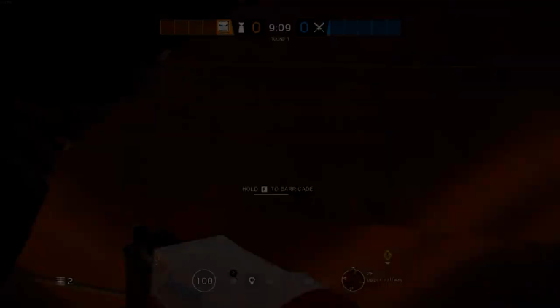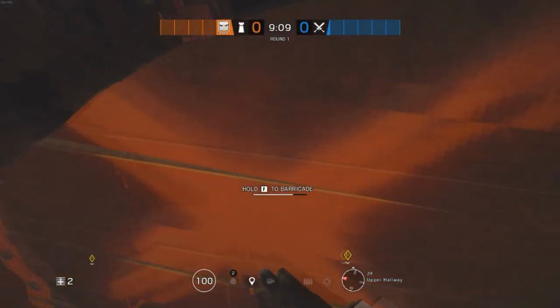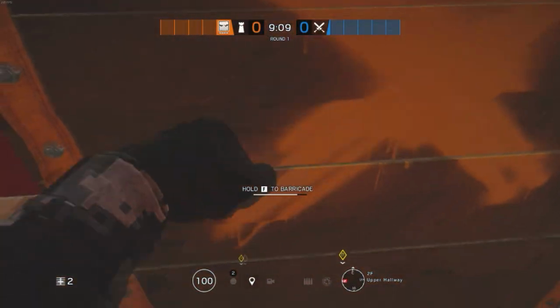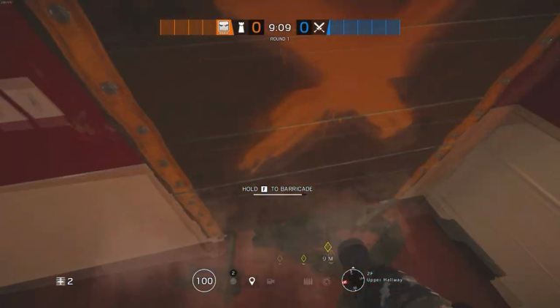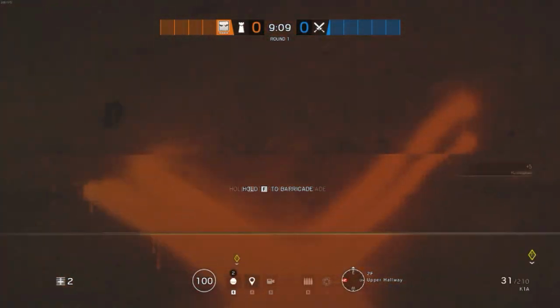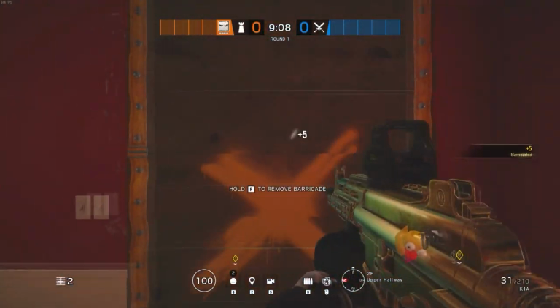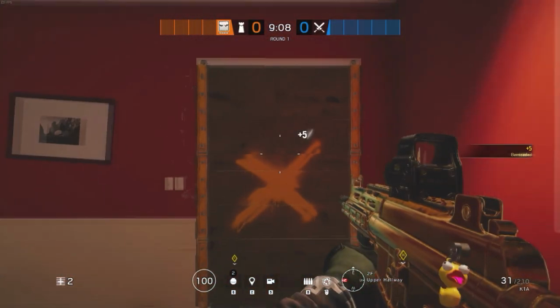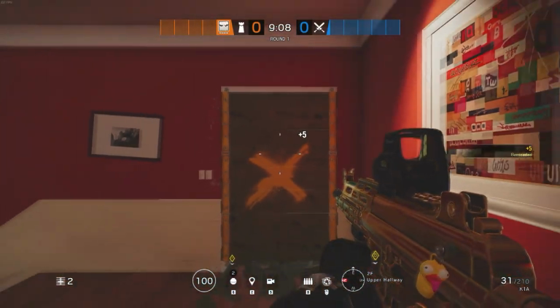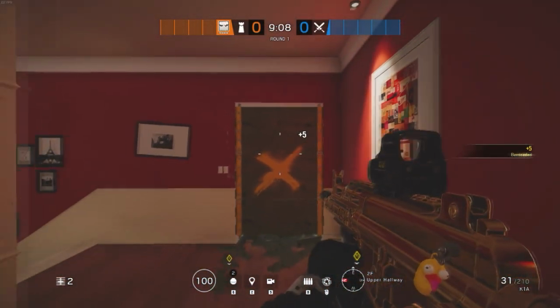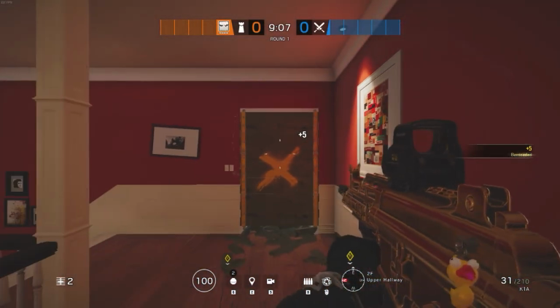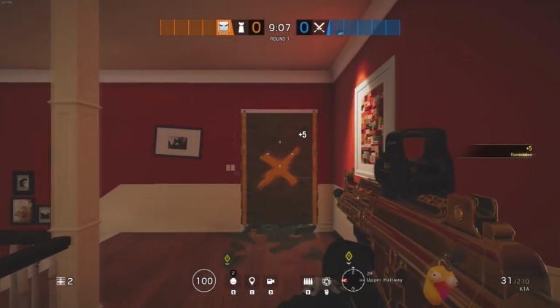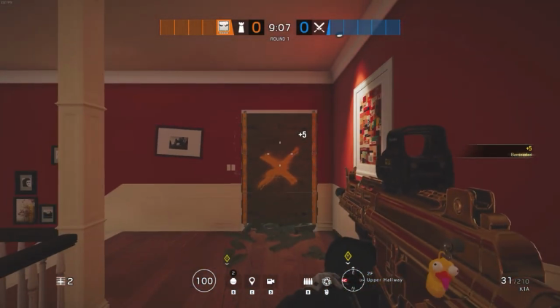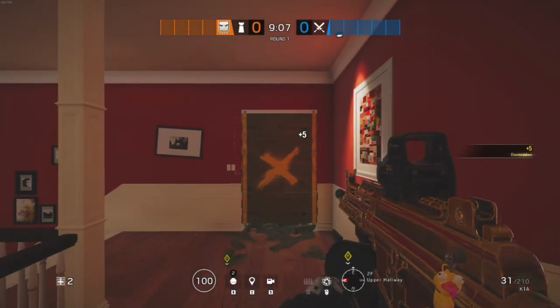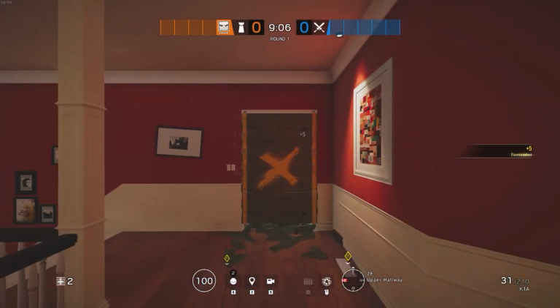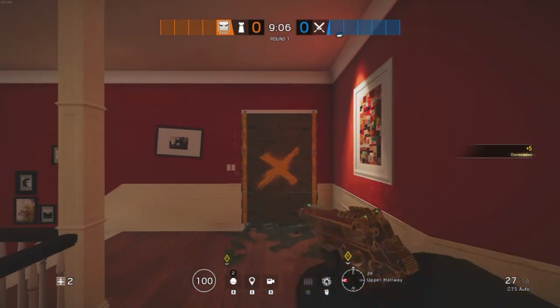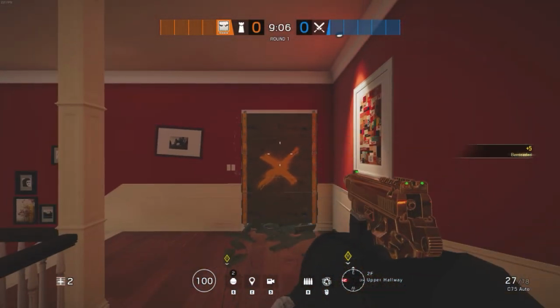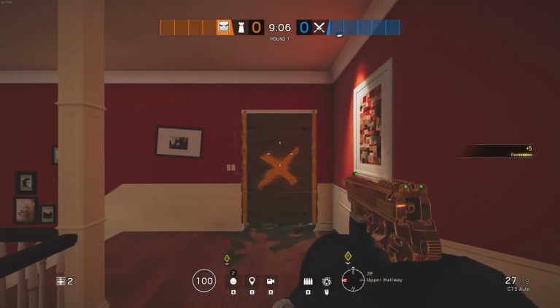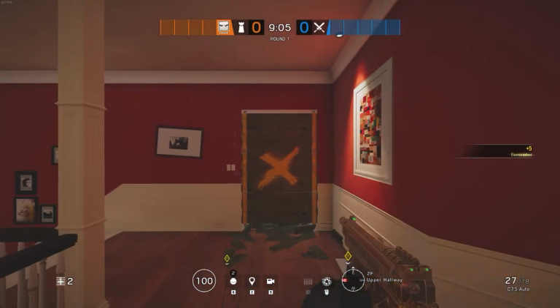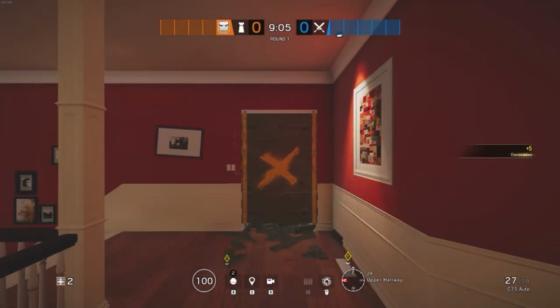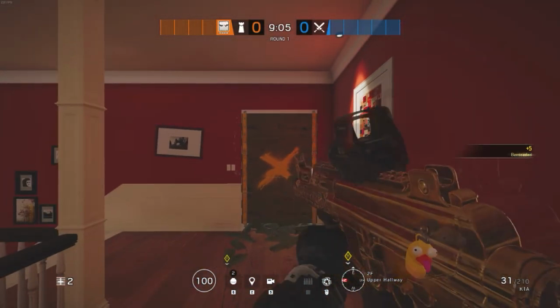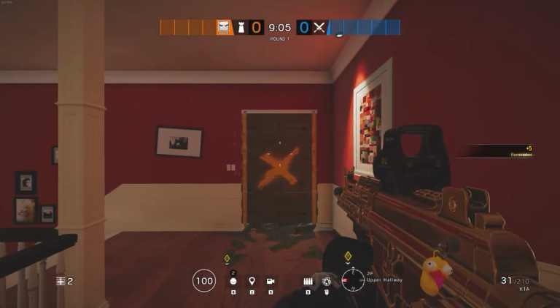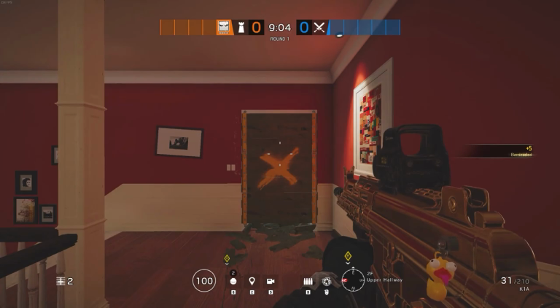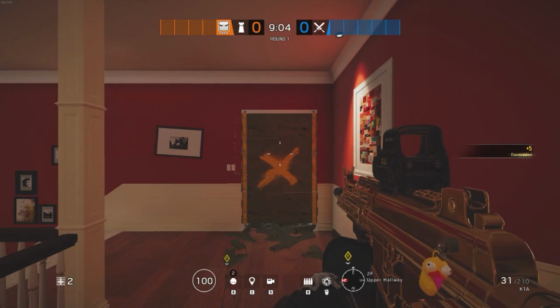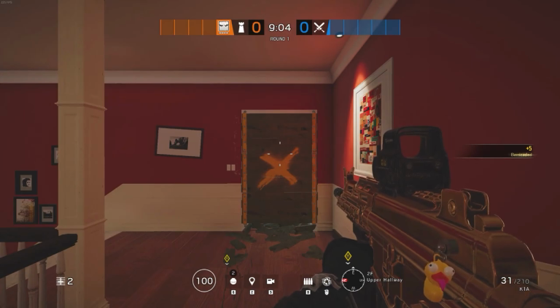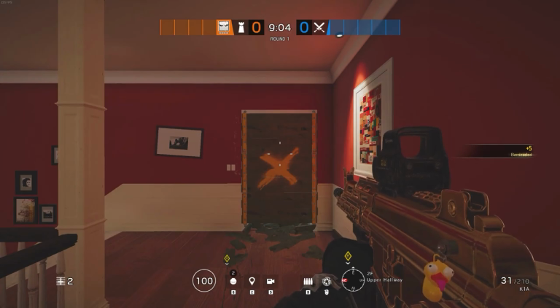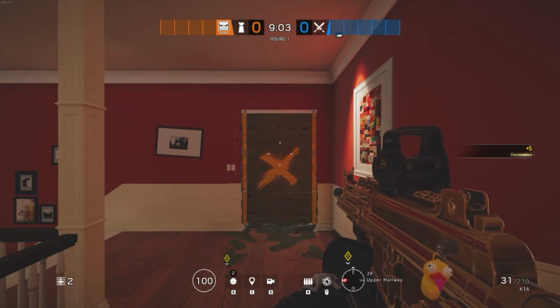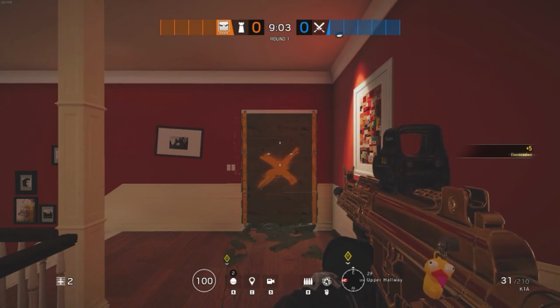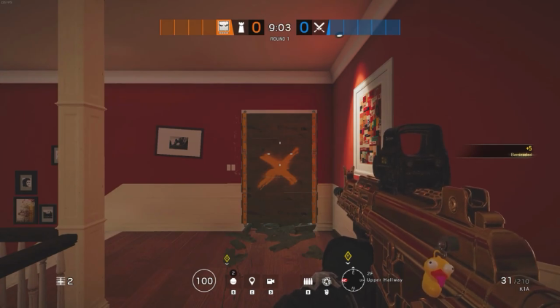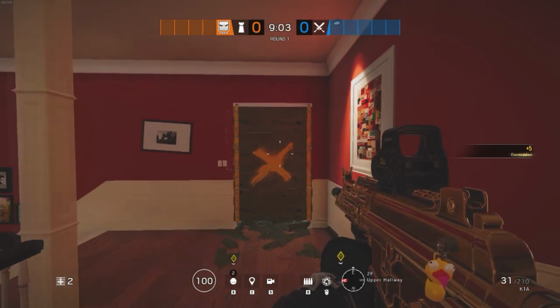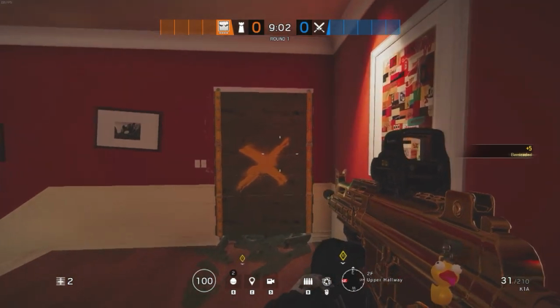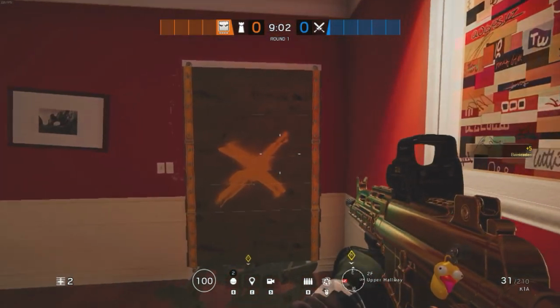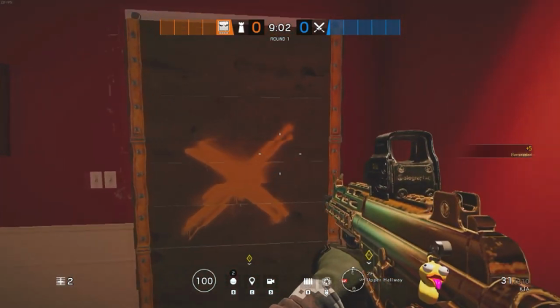Hey, what's going on guys? My name is FaizDew and welcome back to another video. Today I'm going to show you how to vault through a barricade with only one punch.